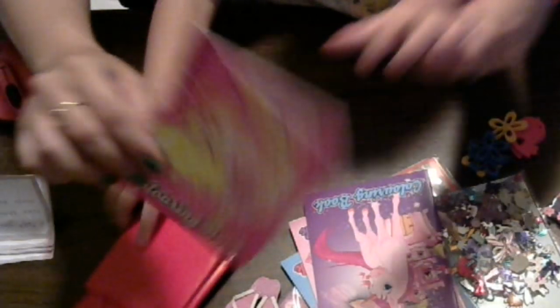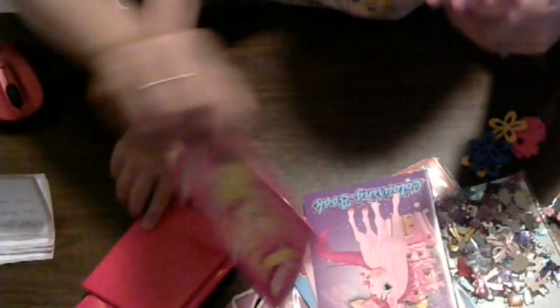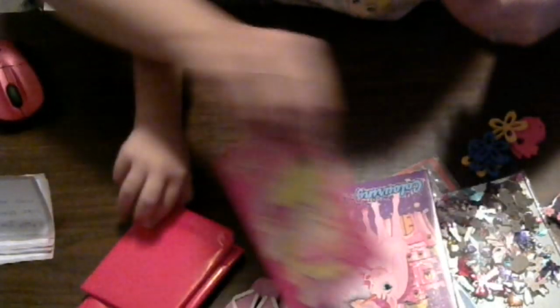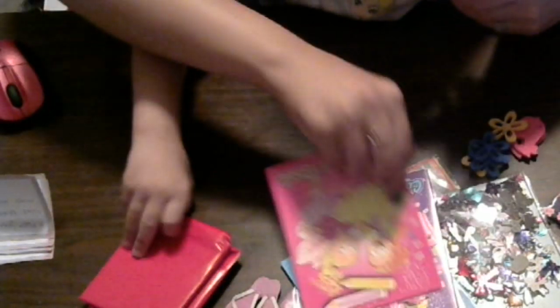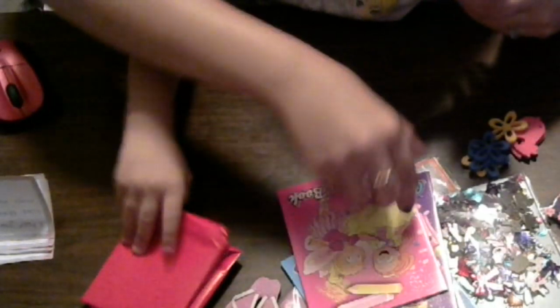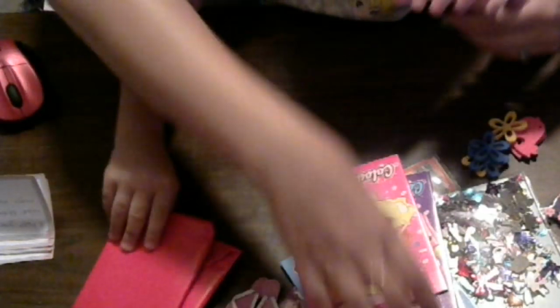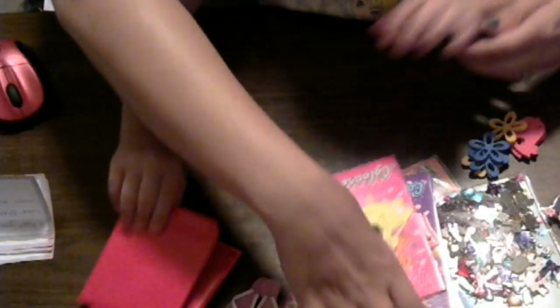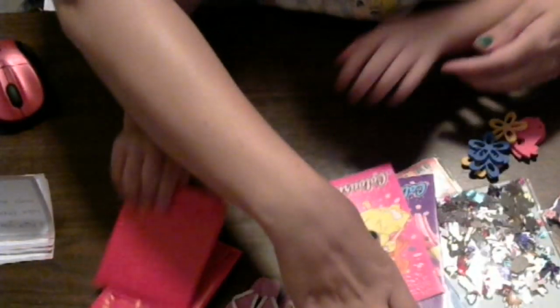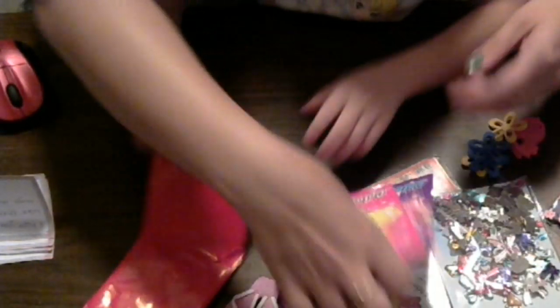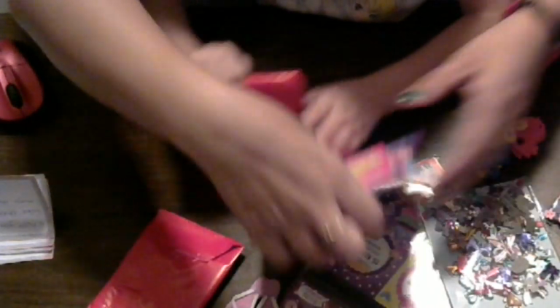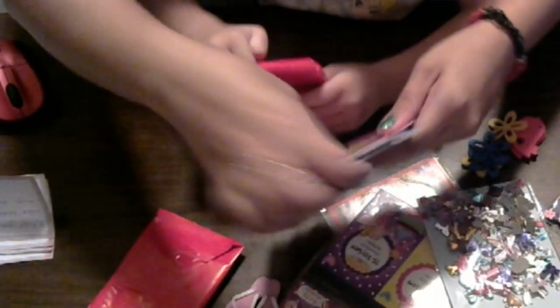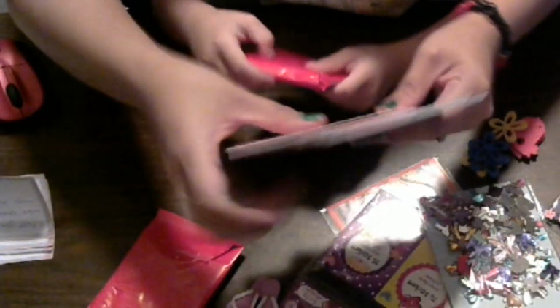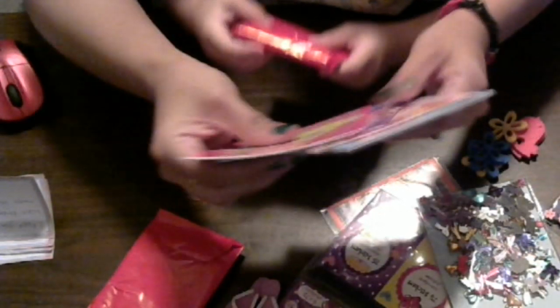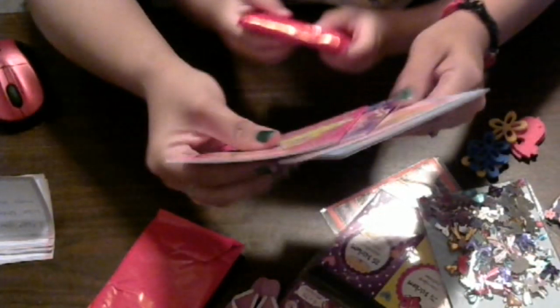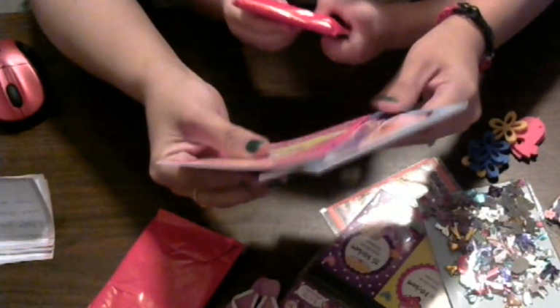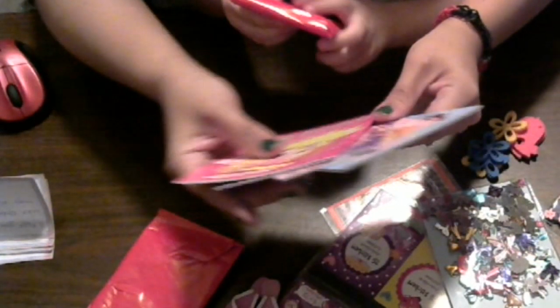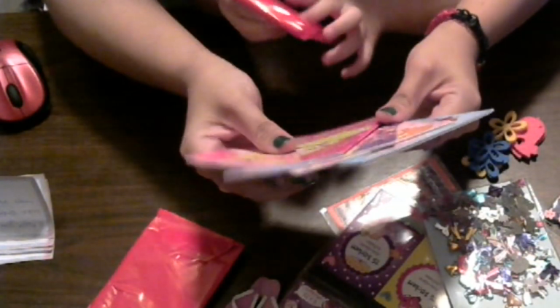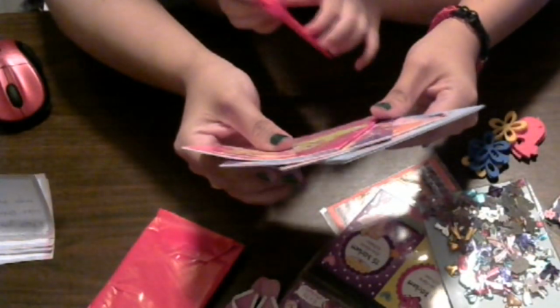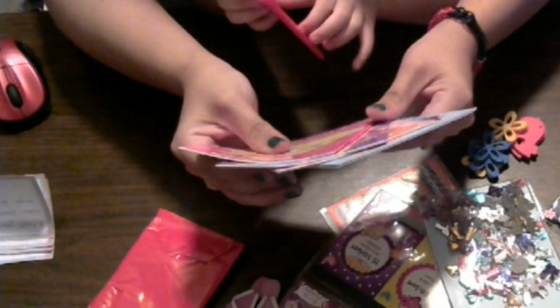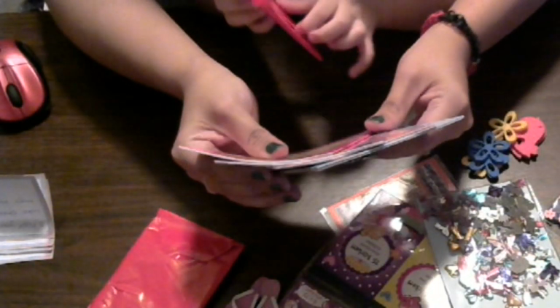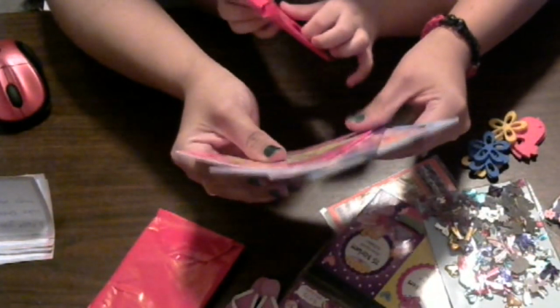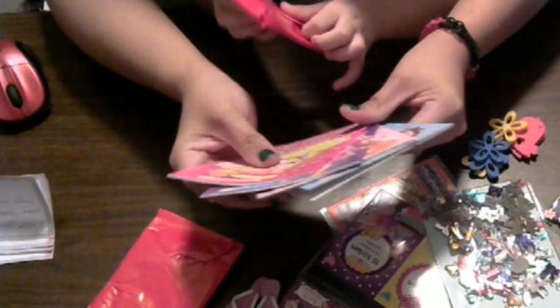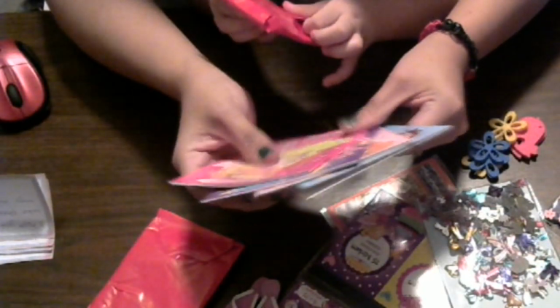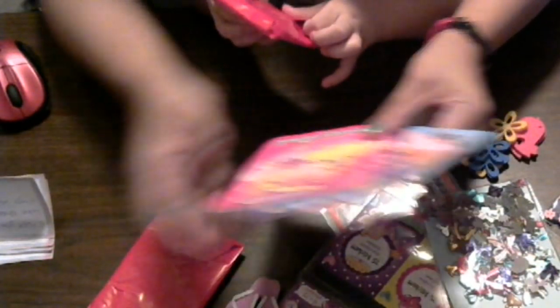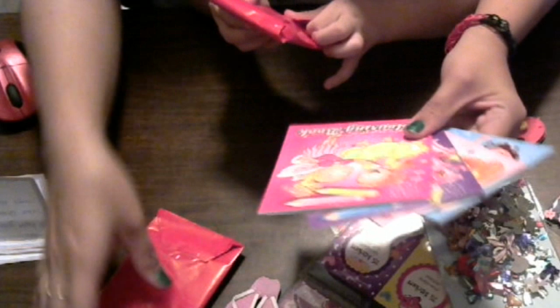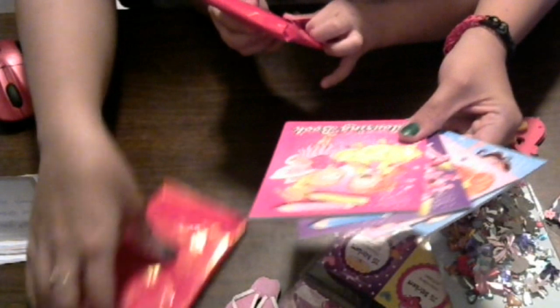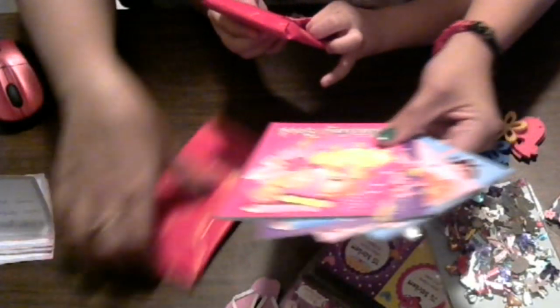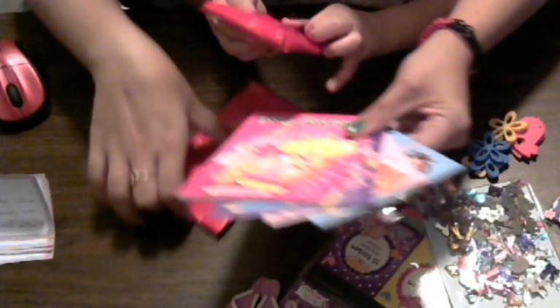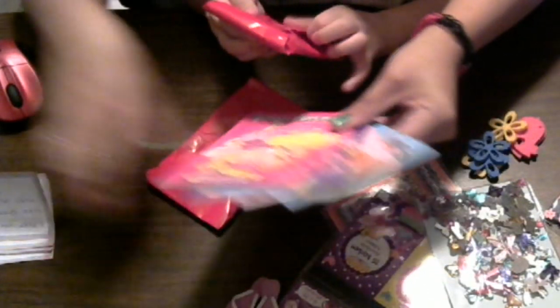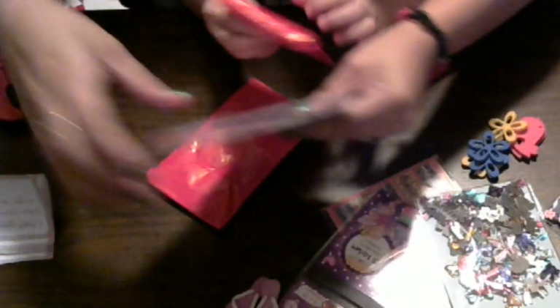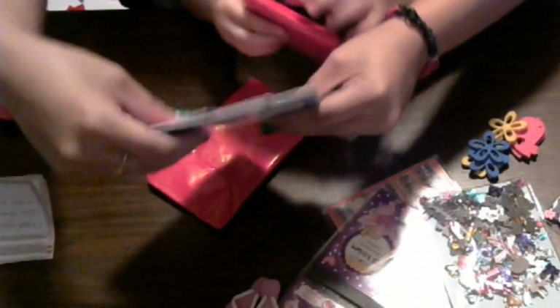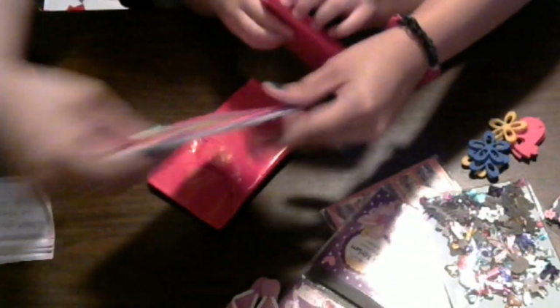Now let's do this one — those are very cute. You just got a new set of crayons too.